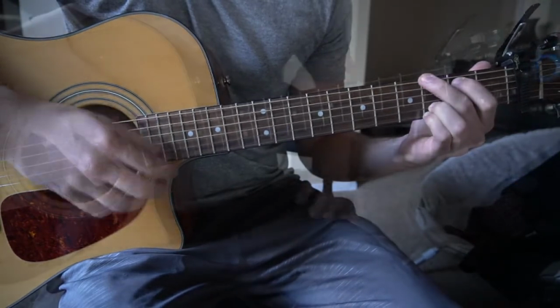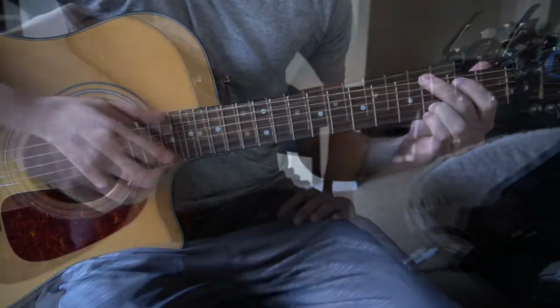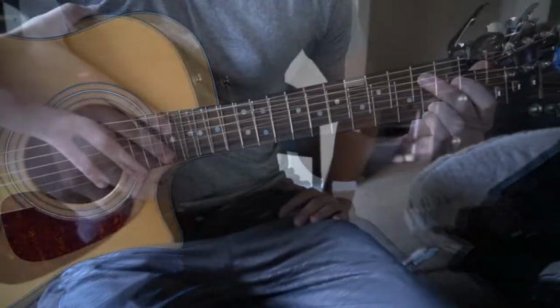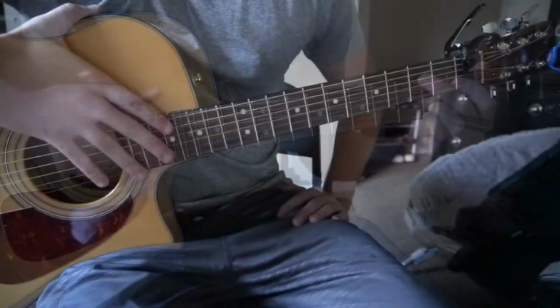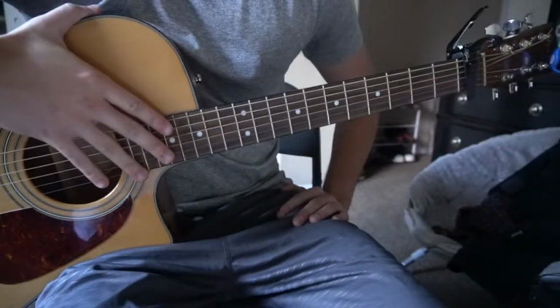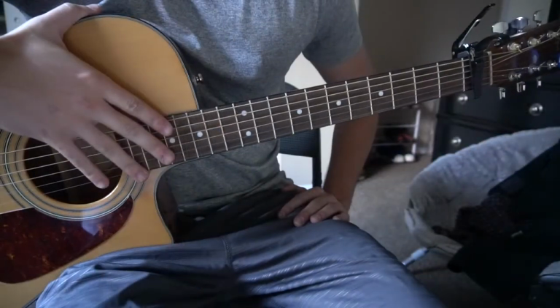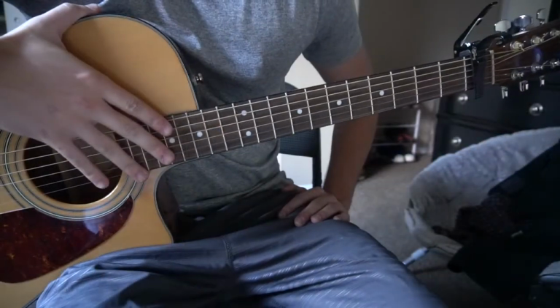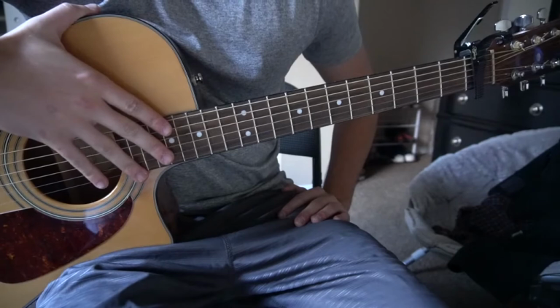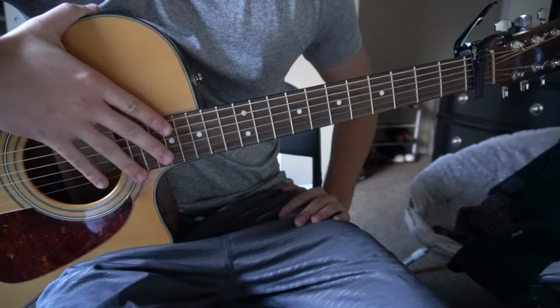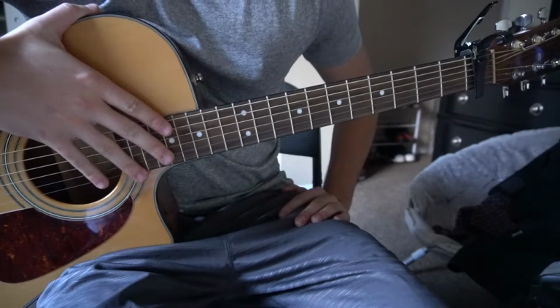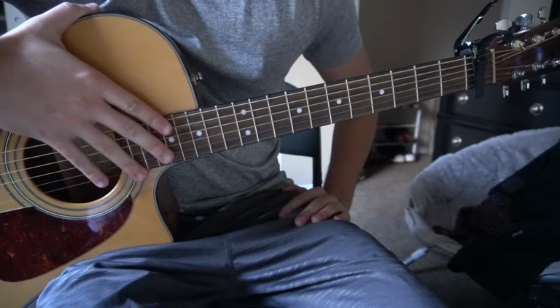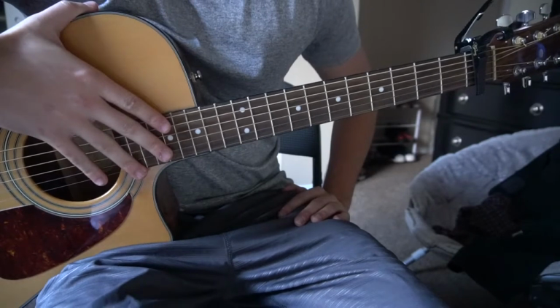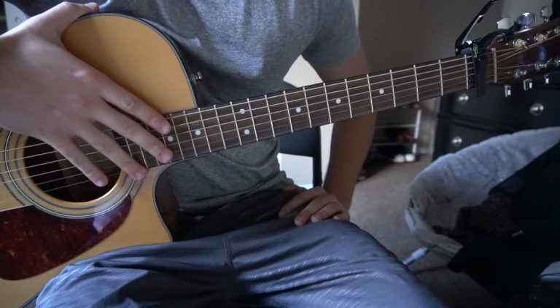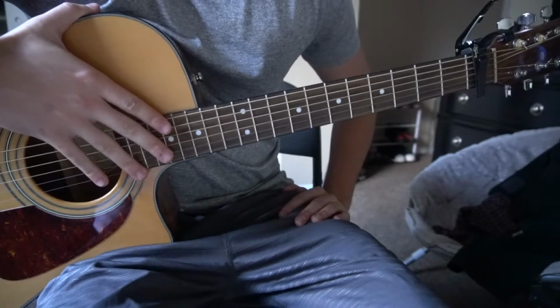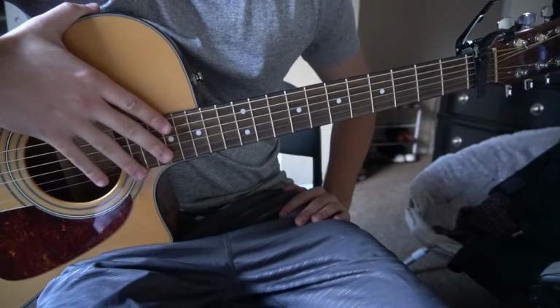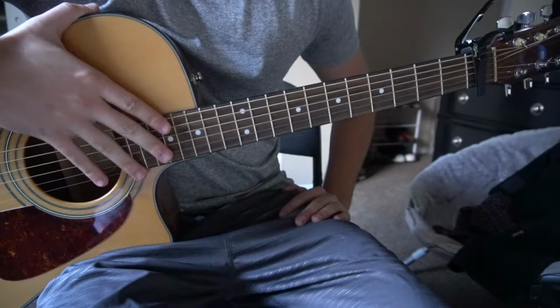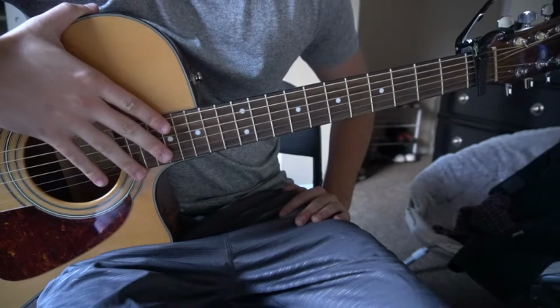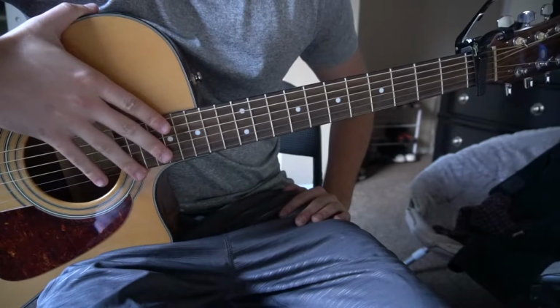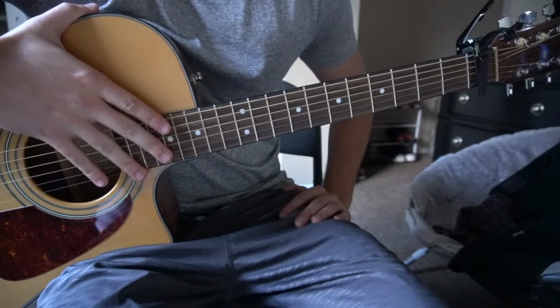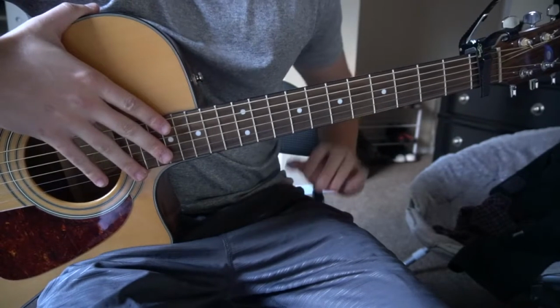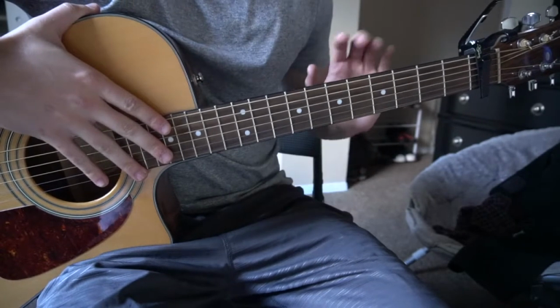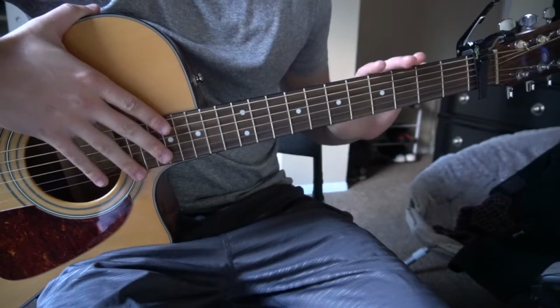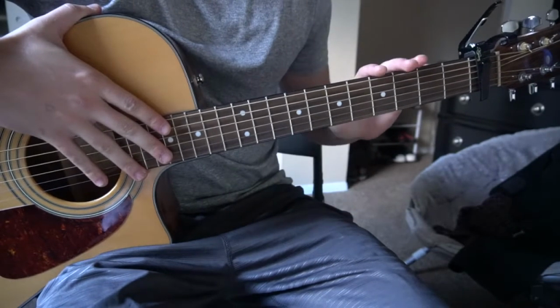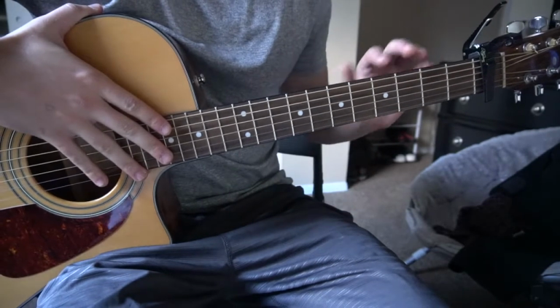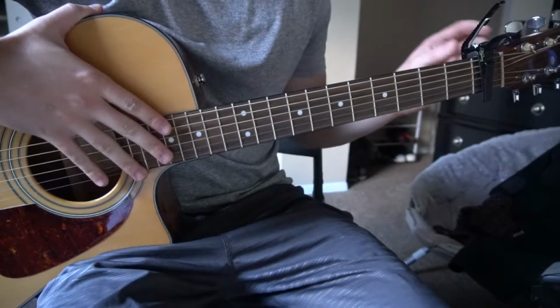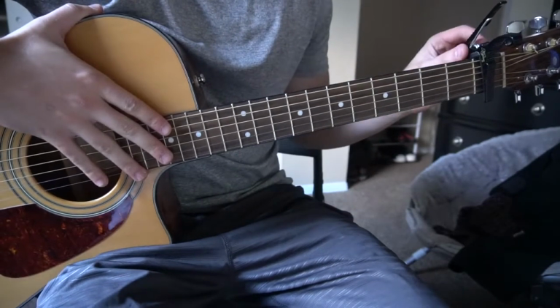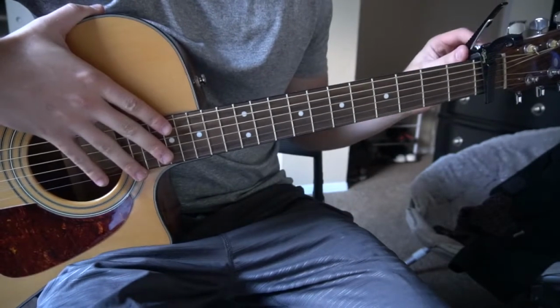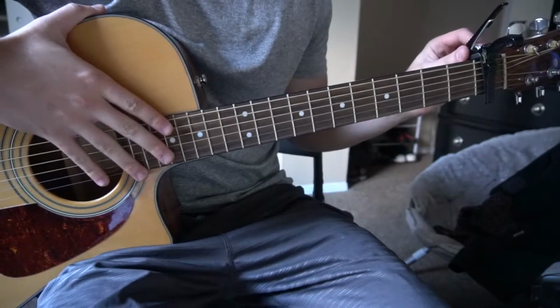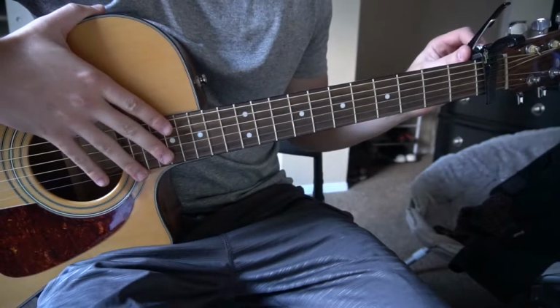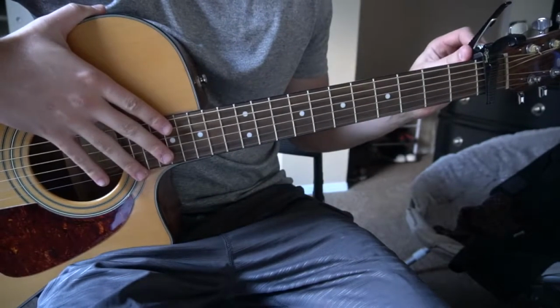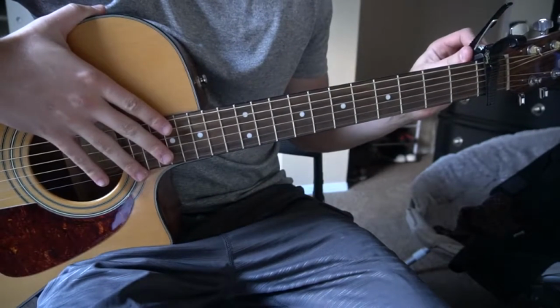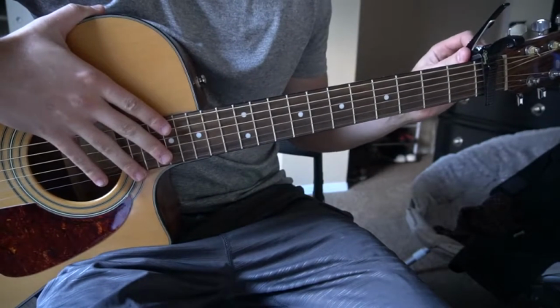Welcome to this tutorial on how to play Most People Are Good by Luke Bryan. We're in standard tuning and we have a capo on the 1st fret.